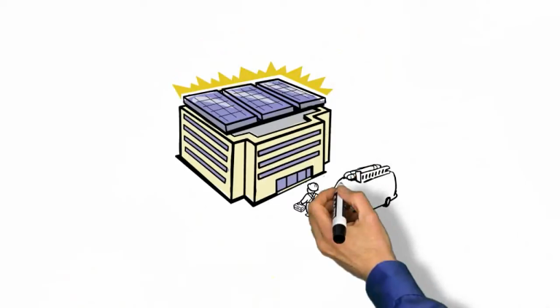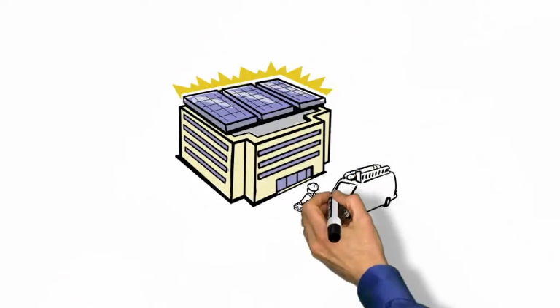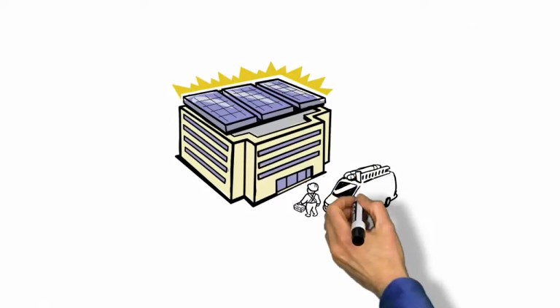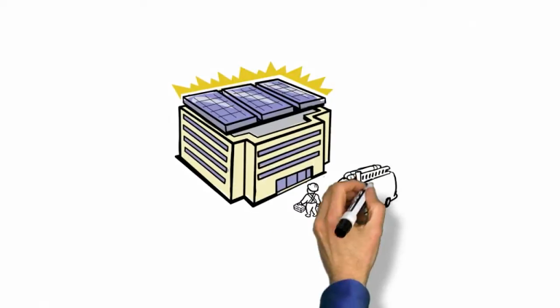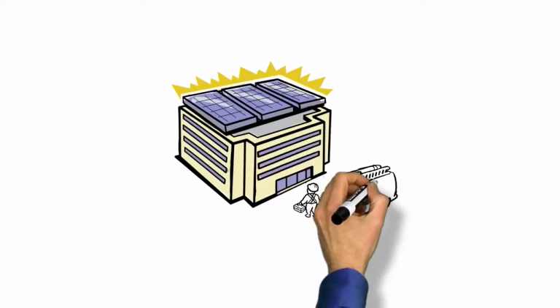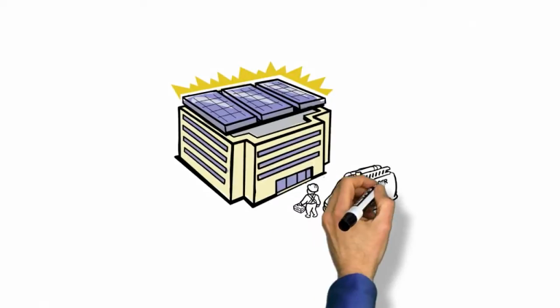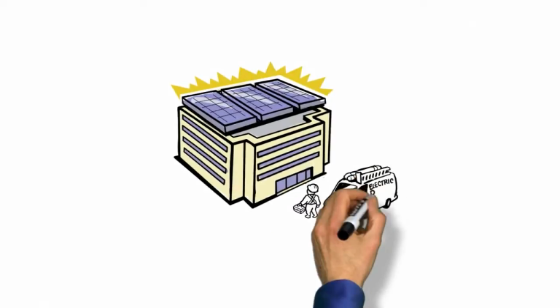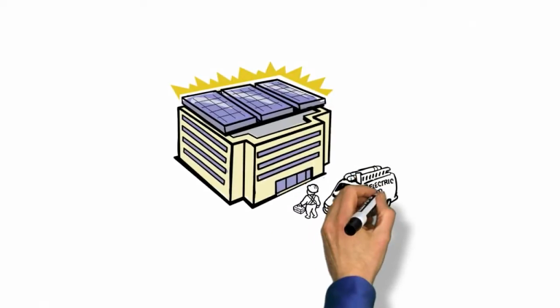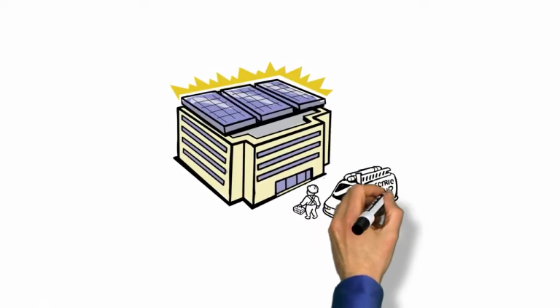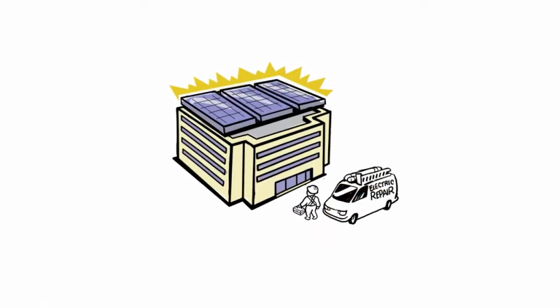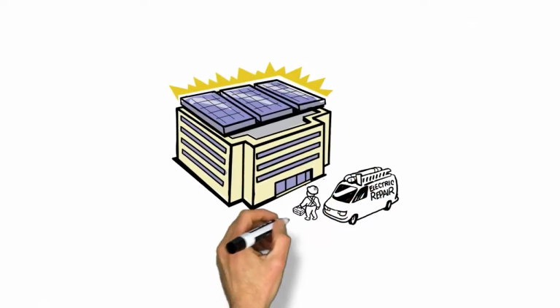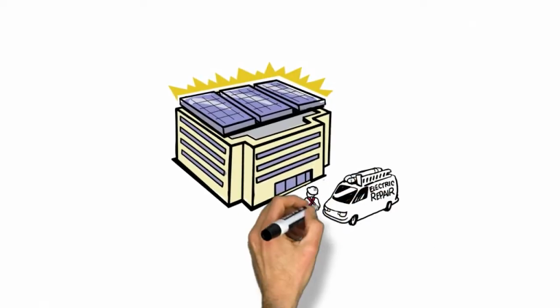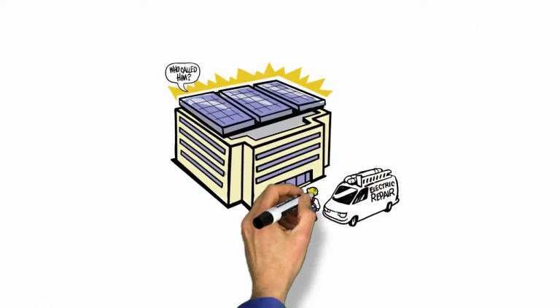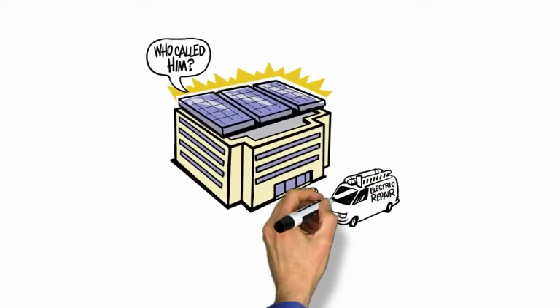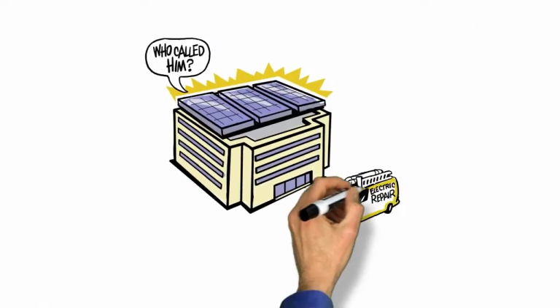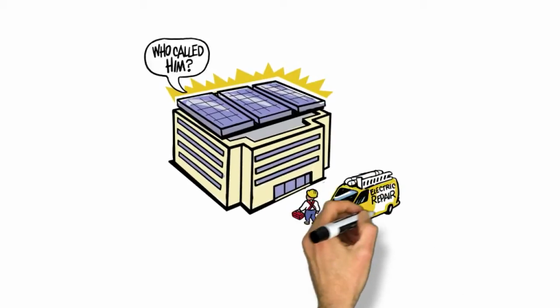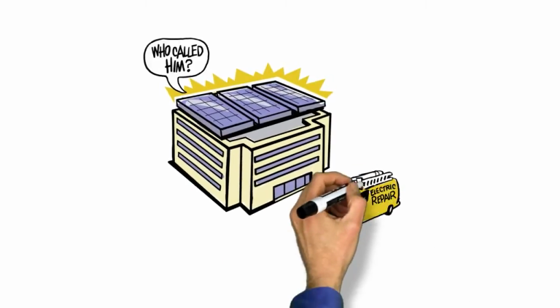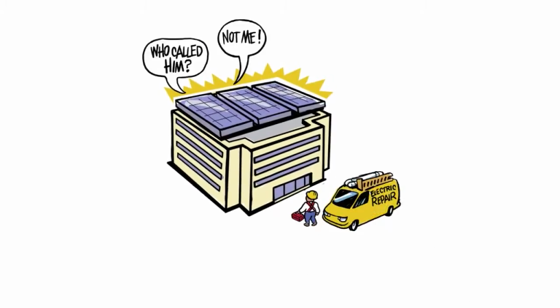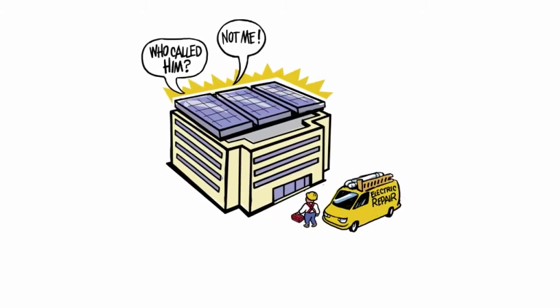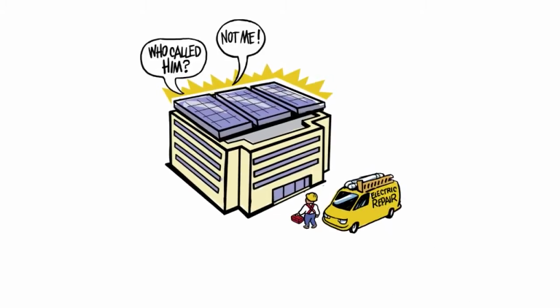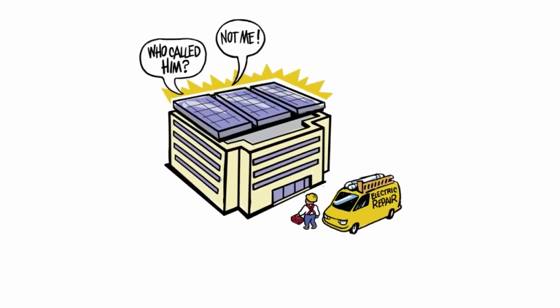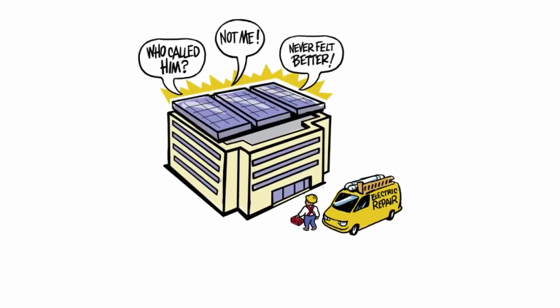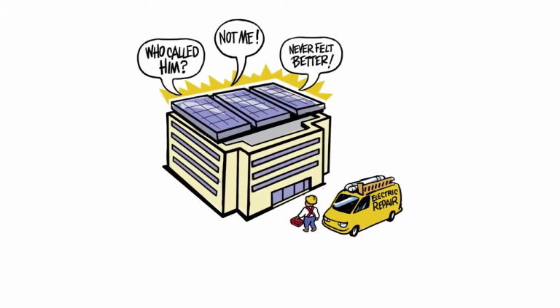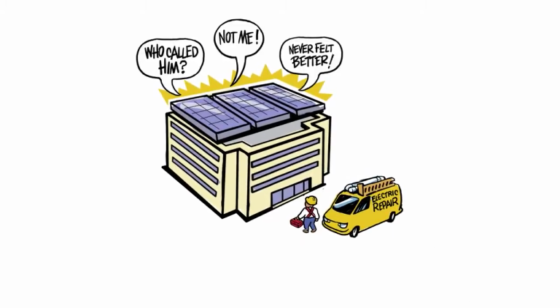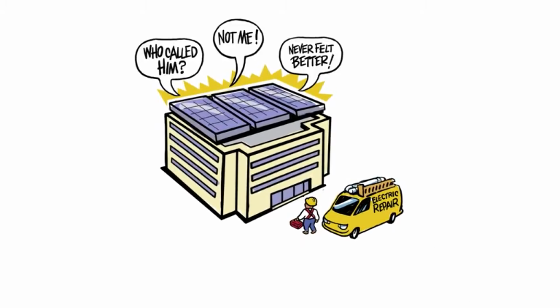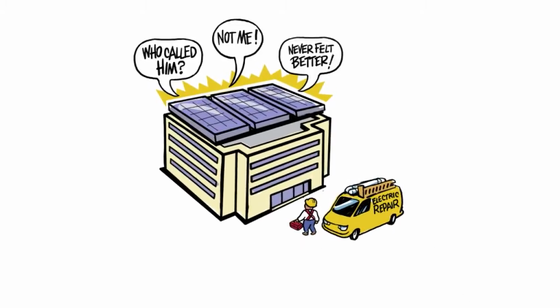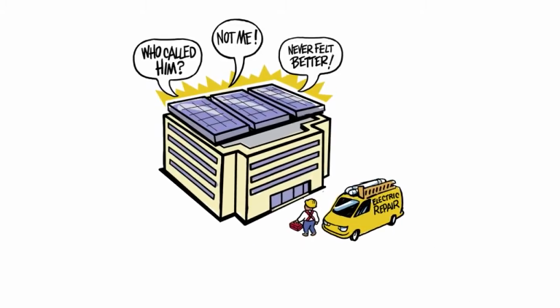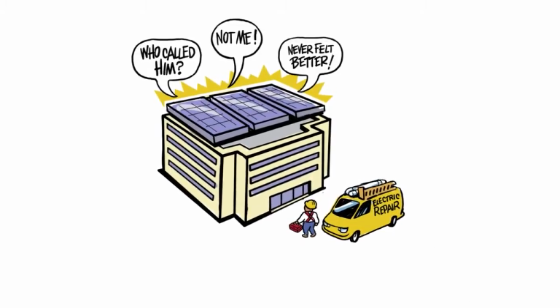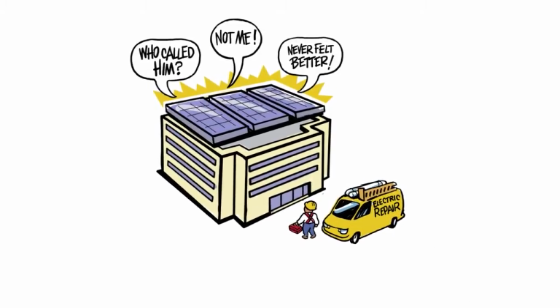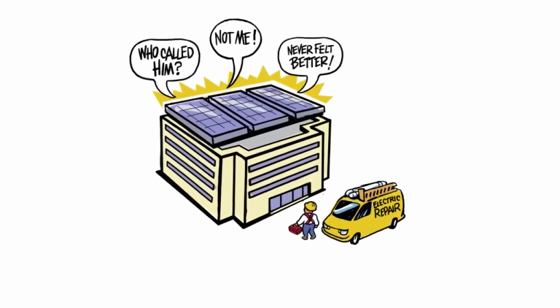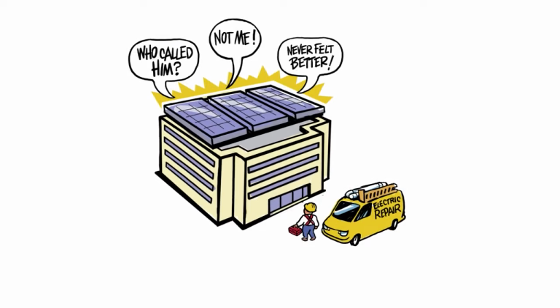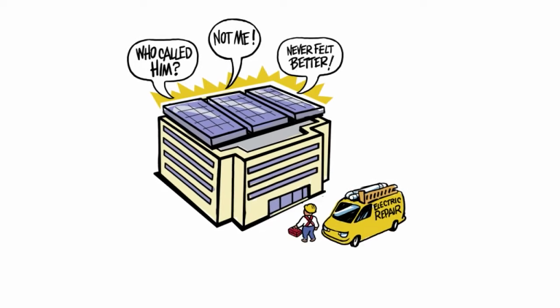Once installed, there is little maintenance due to the fact that most standard roof and ground systems have no moving parts.